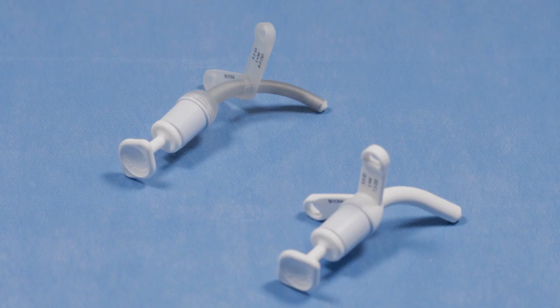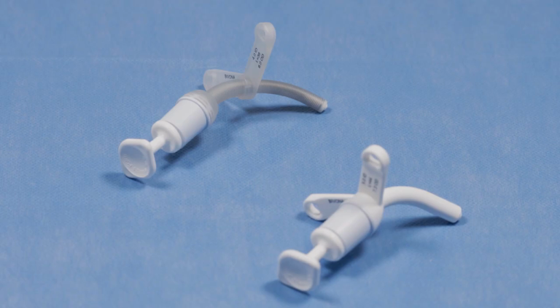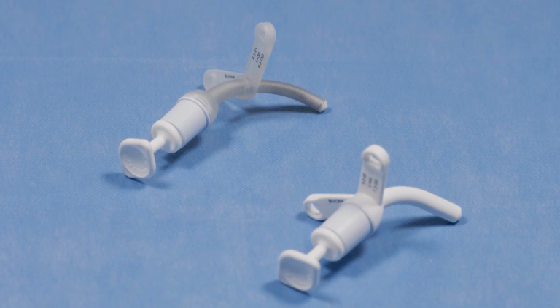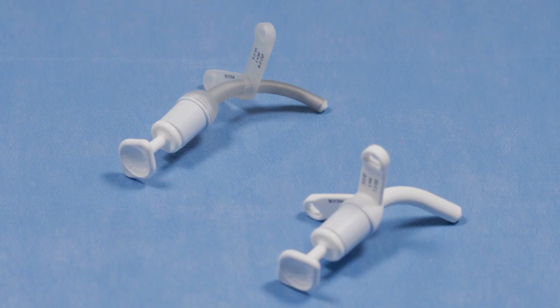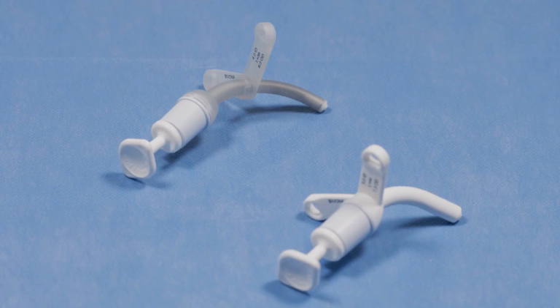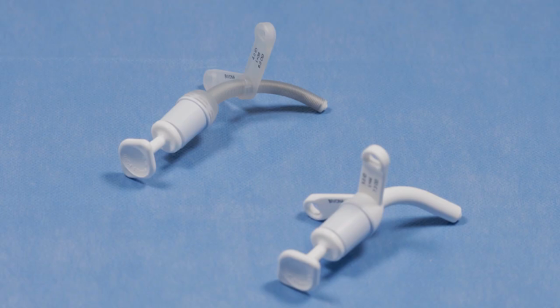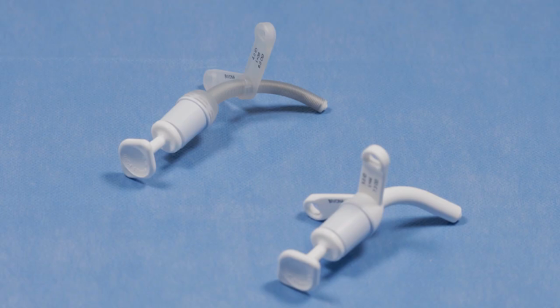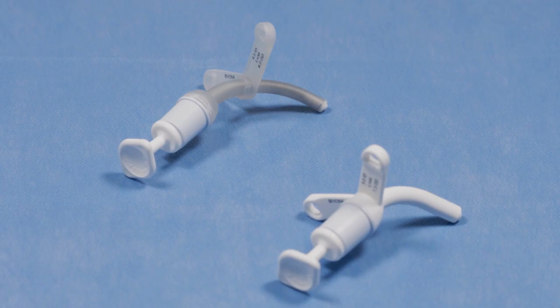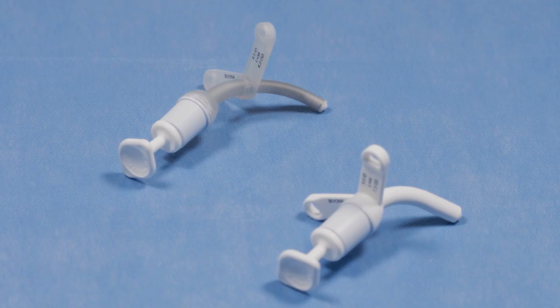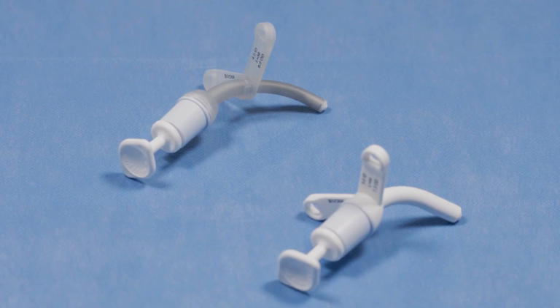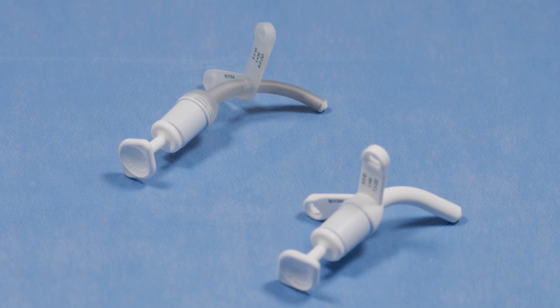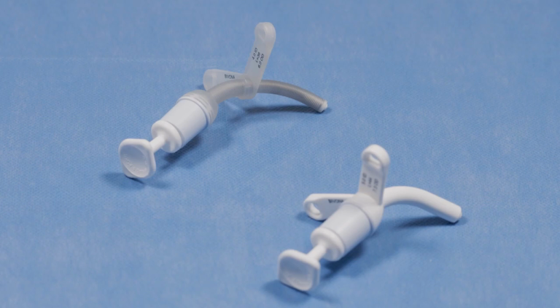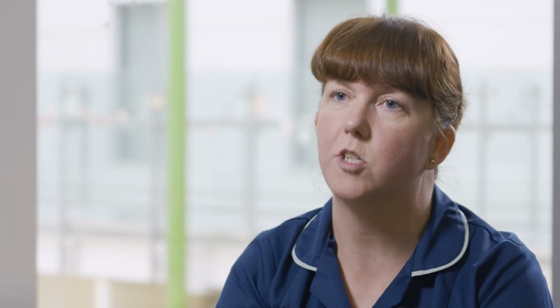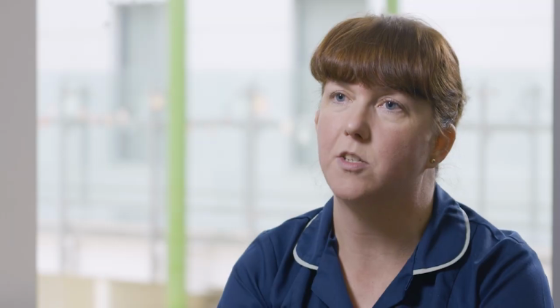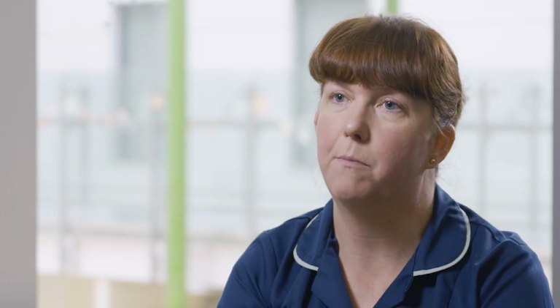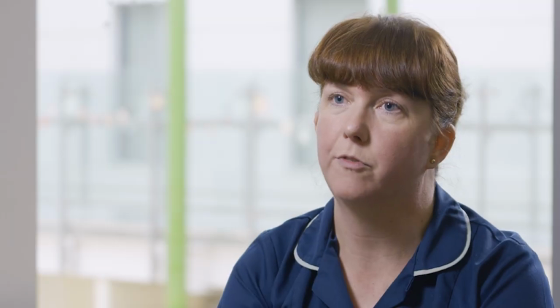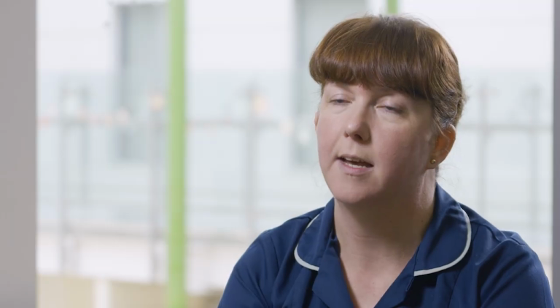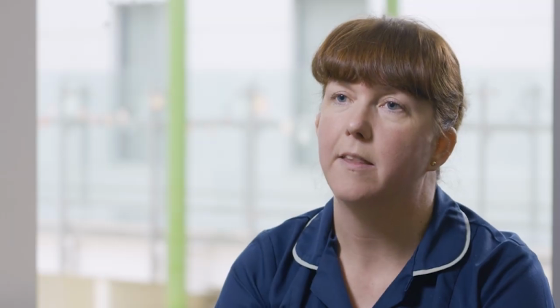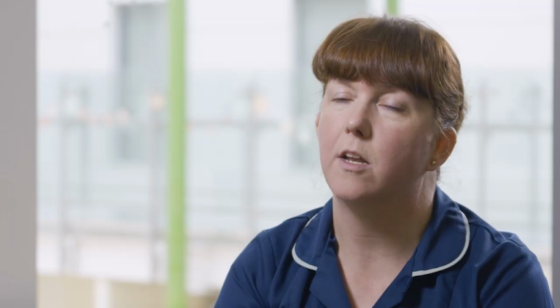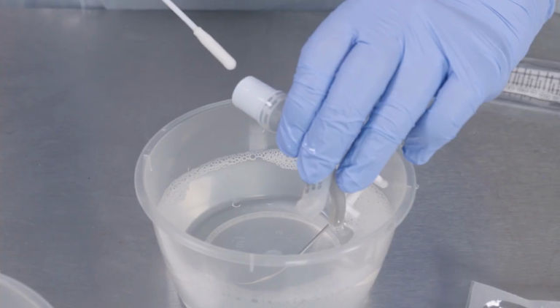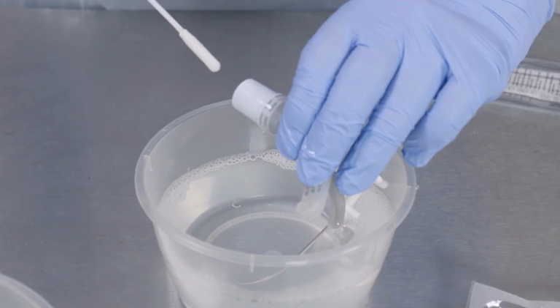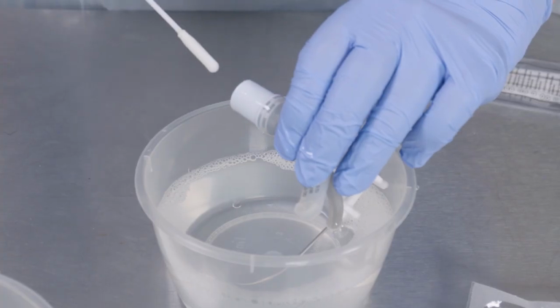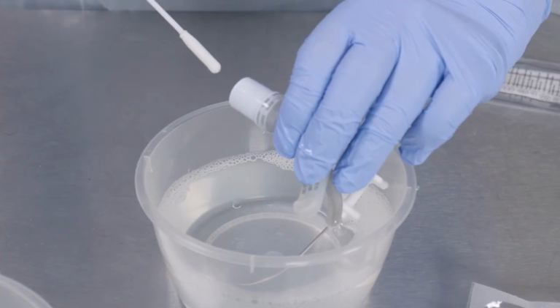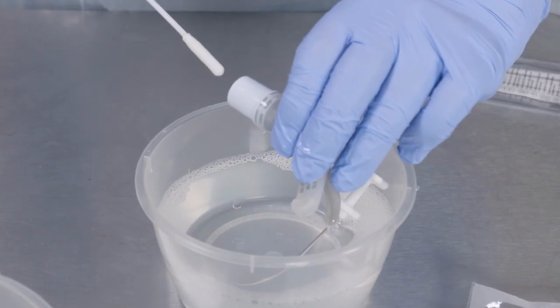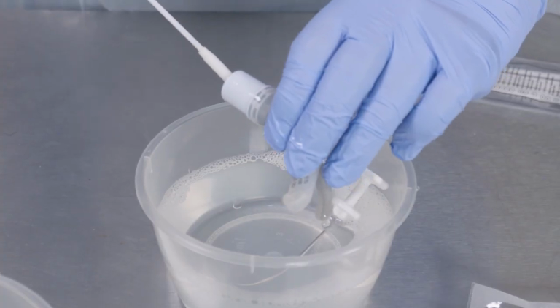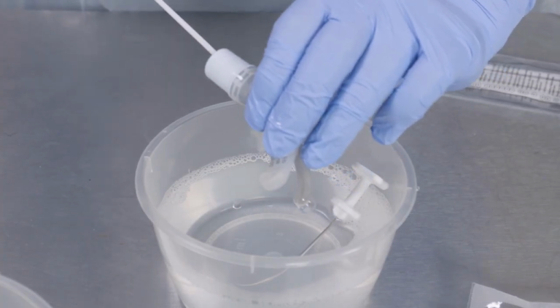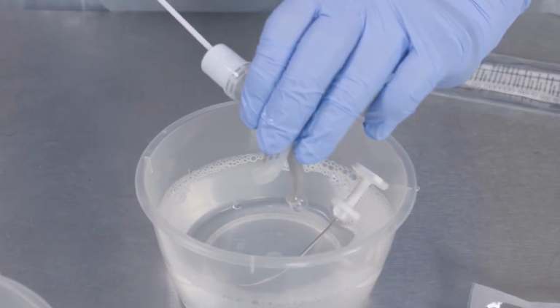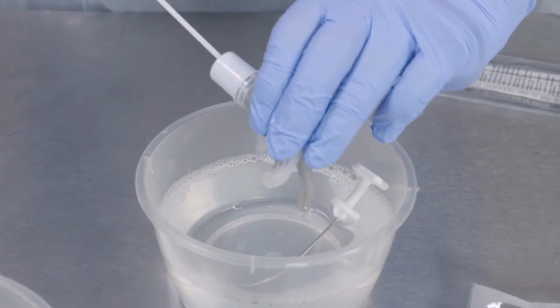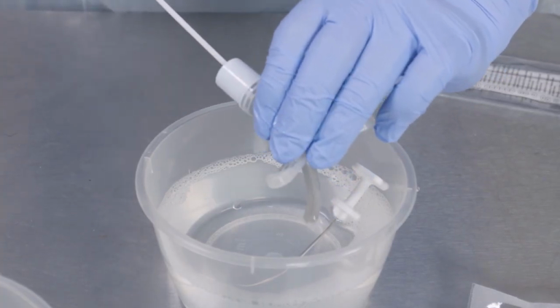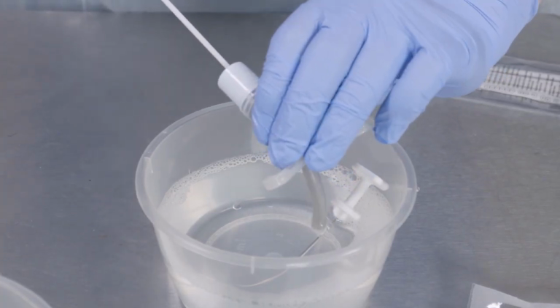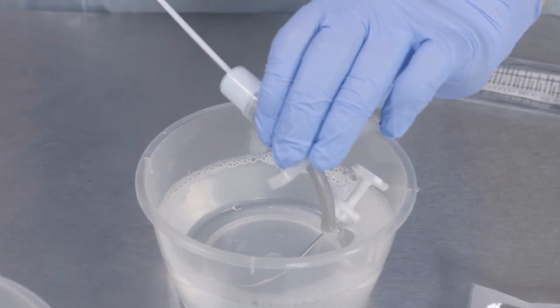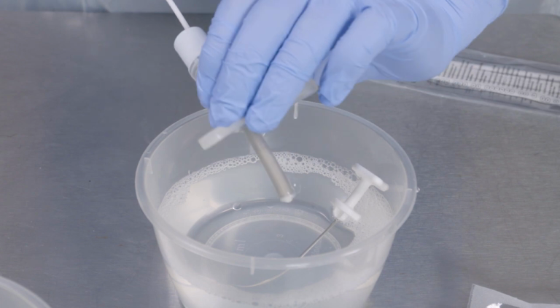Bivona tubes are made of silicone. Because of this, we can change them monthly. They can also be washed five times and reused for the same patient.